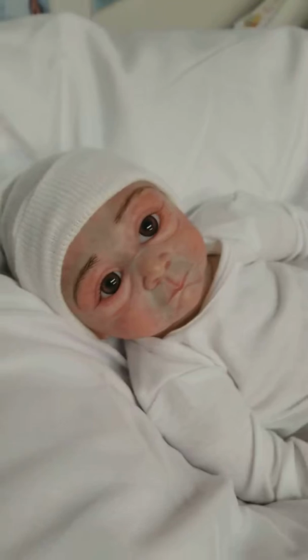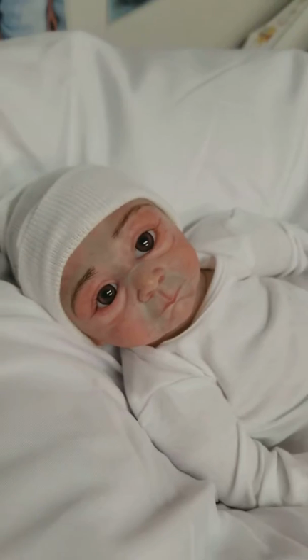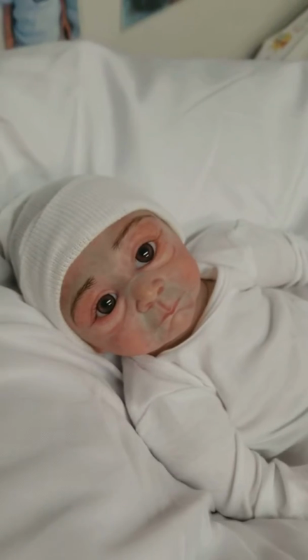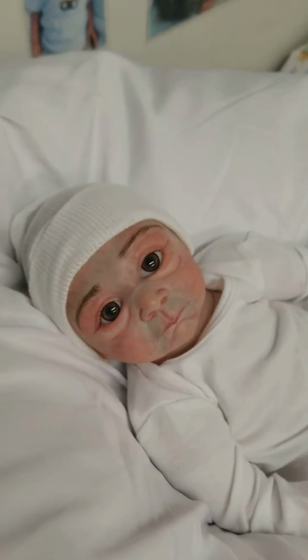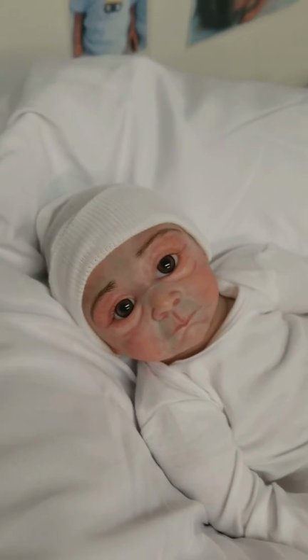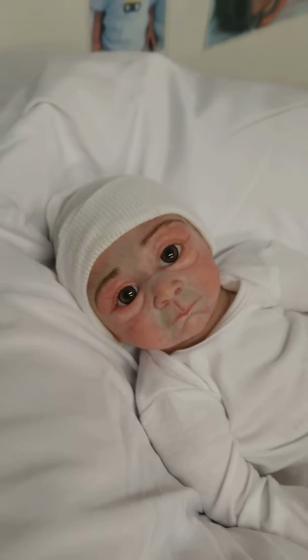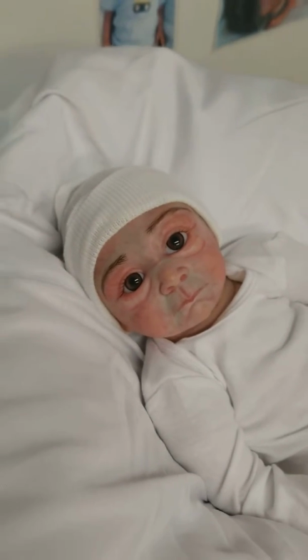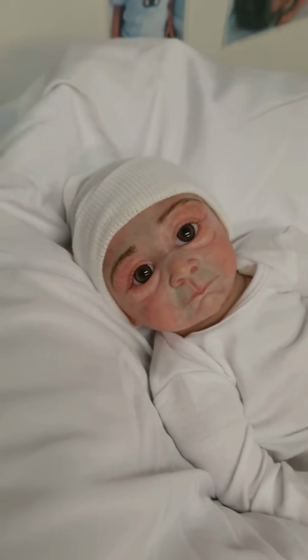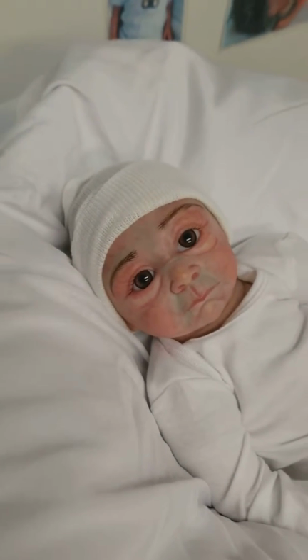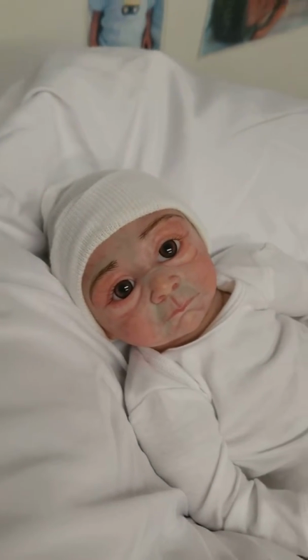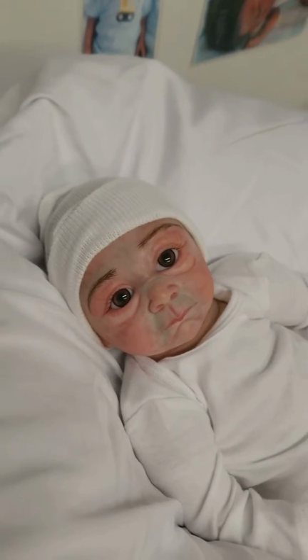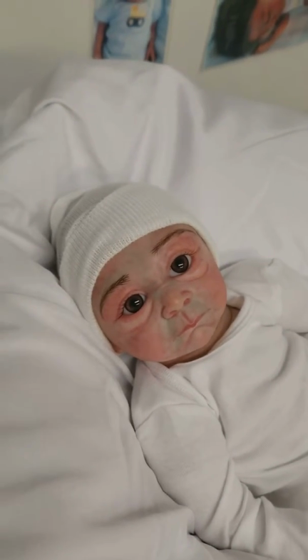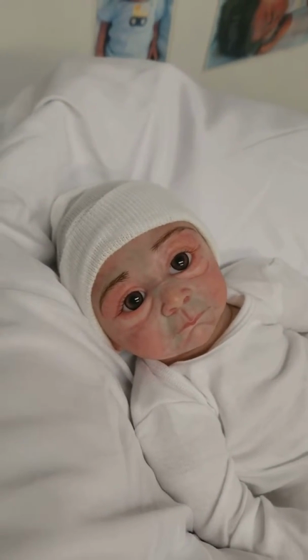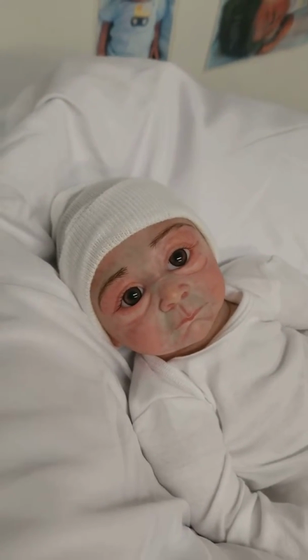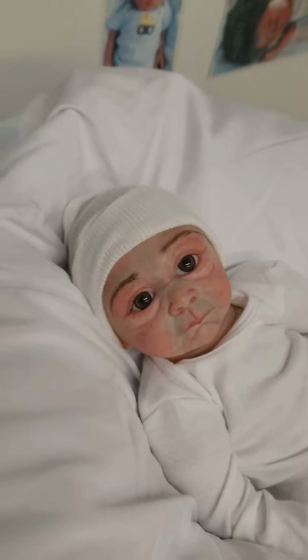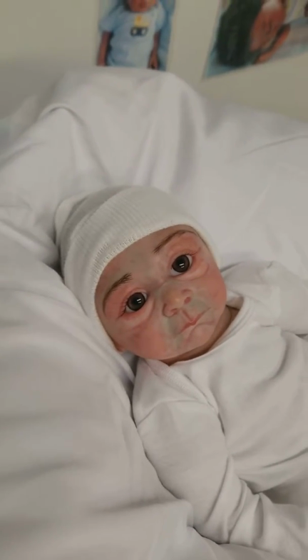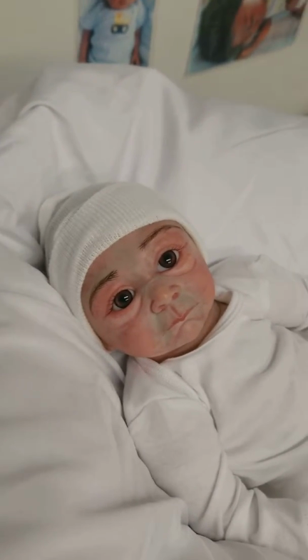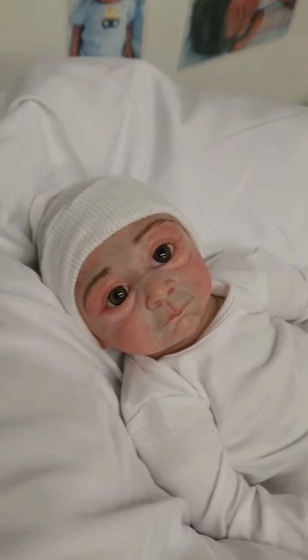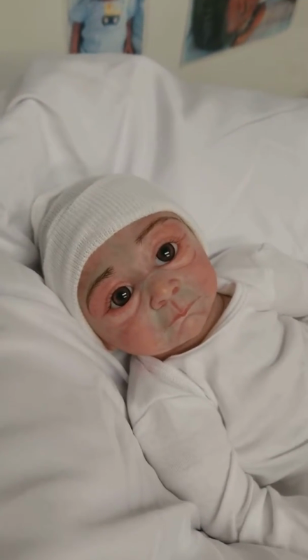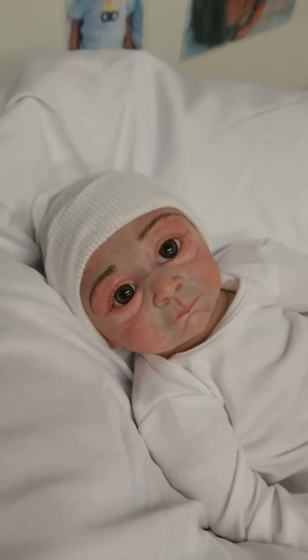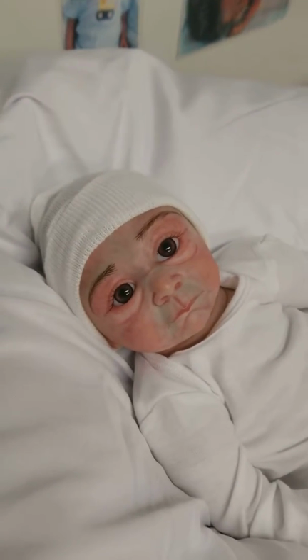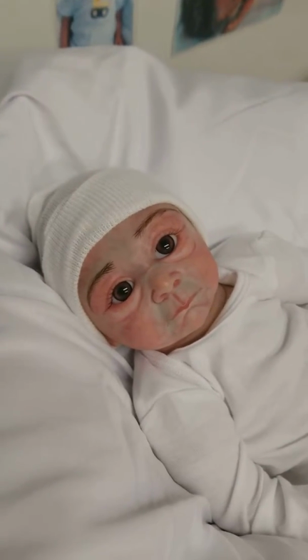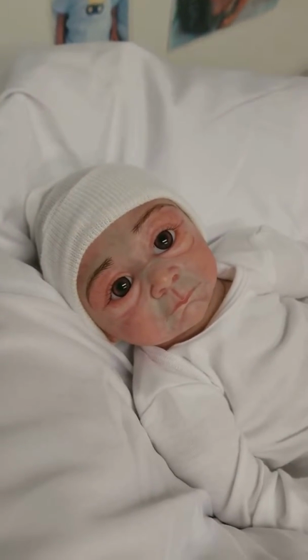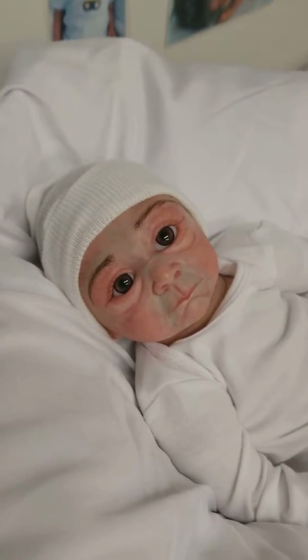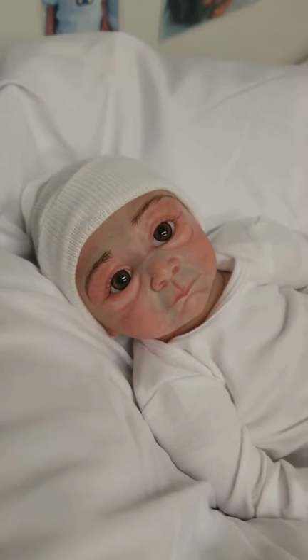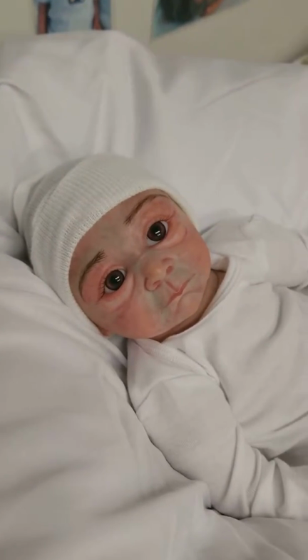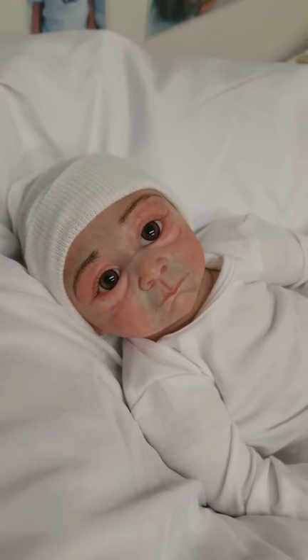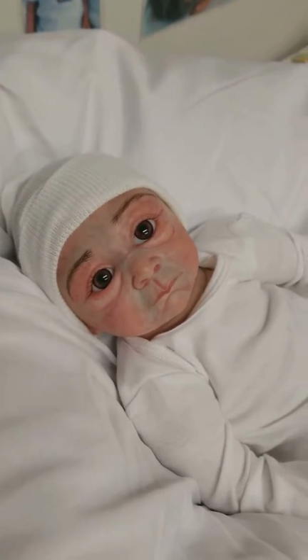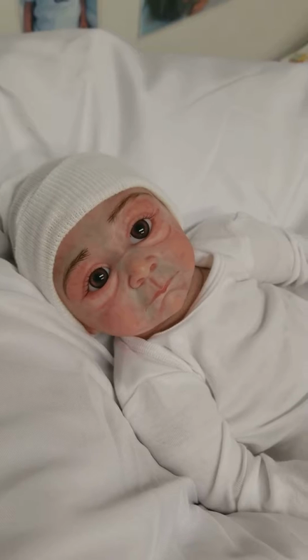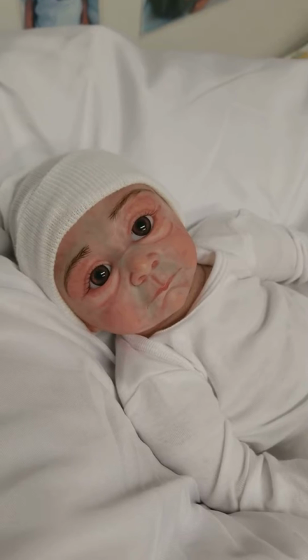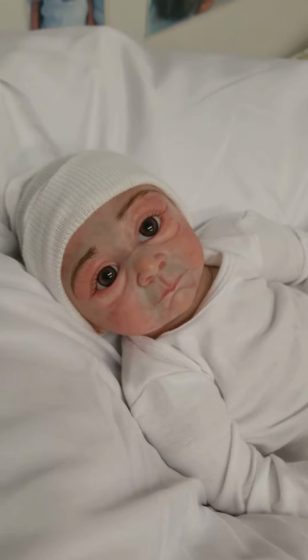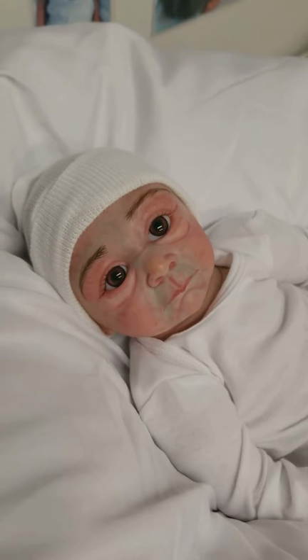Hey guys, it's Charlotte from Cam's Reborns at our storefront today, Little Dreamers Reborn Nursery and Boutique.